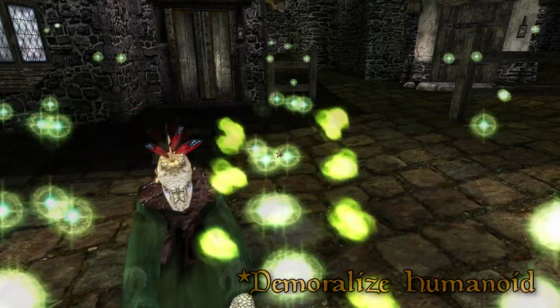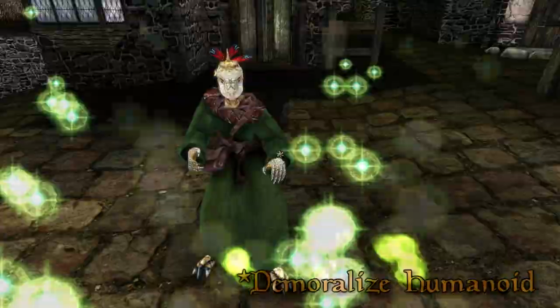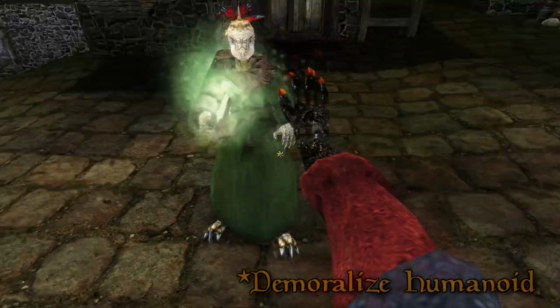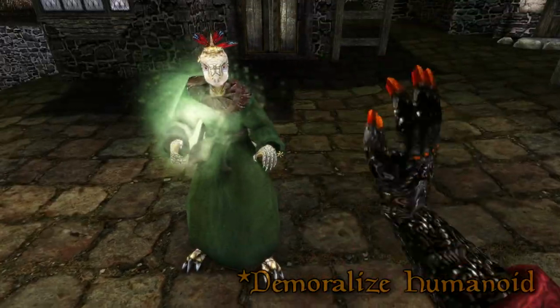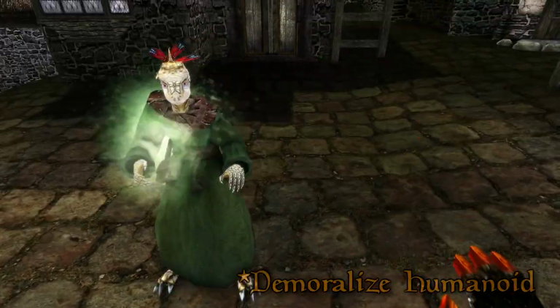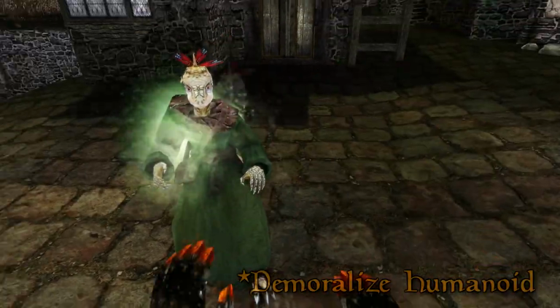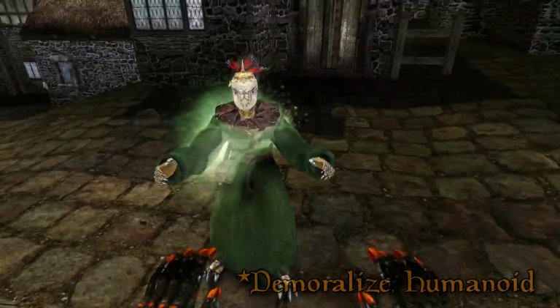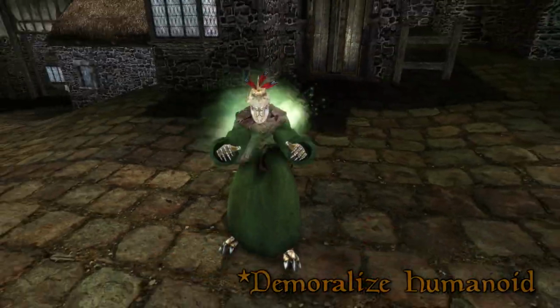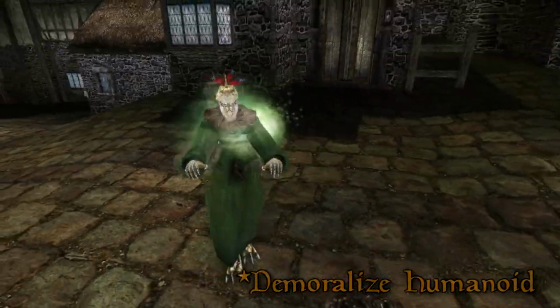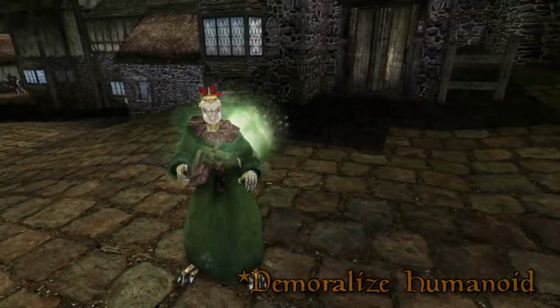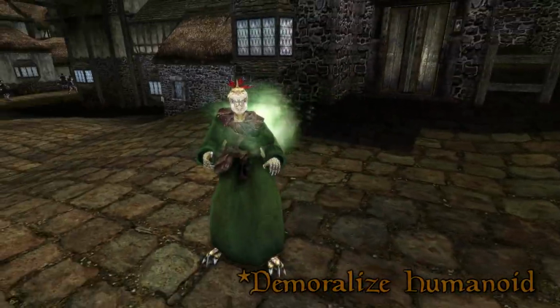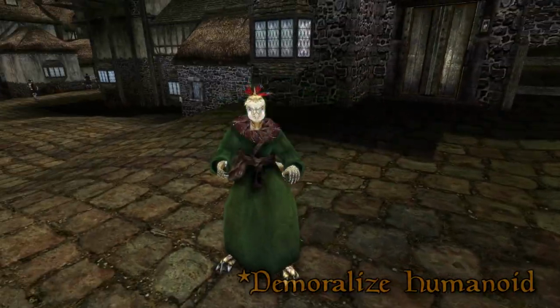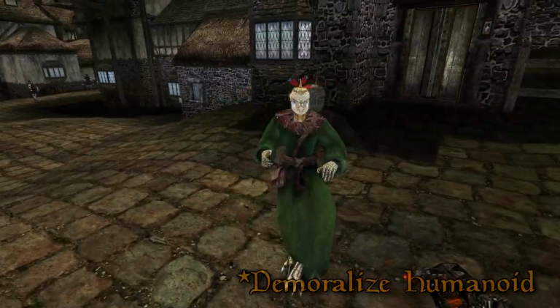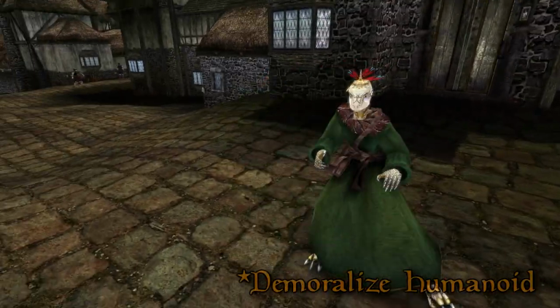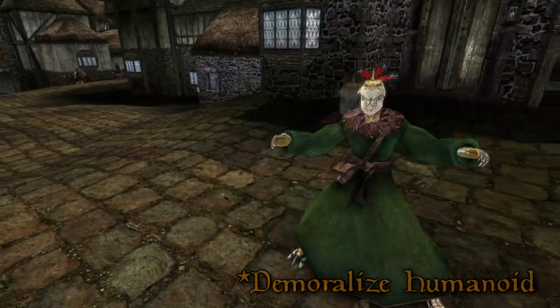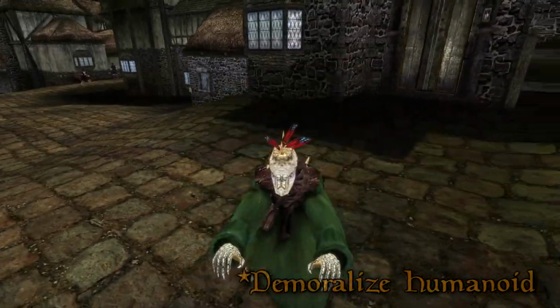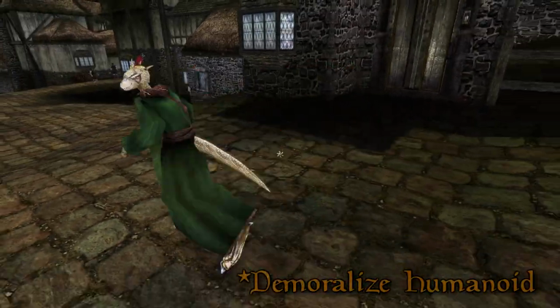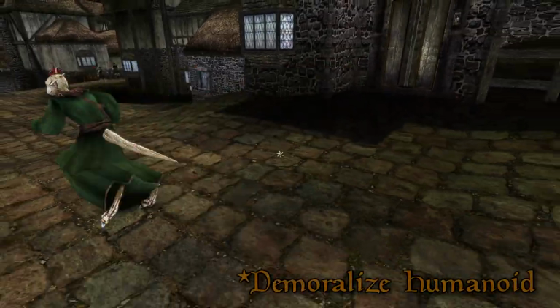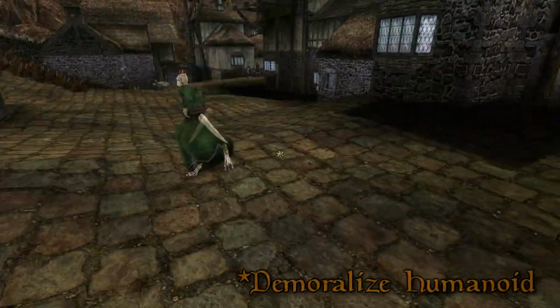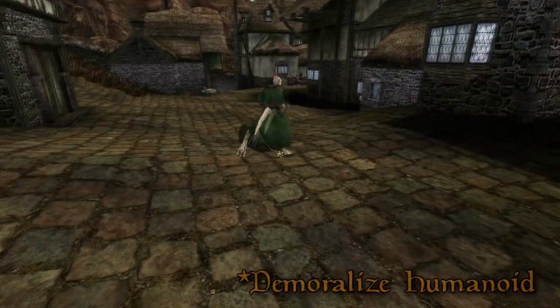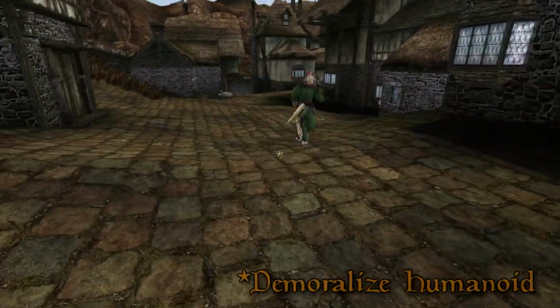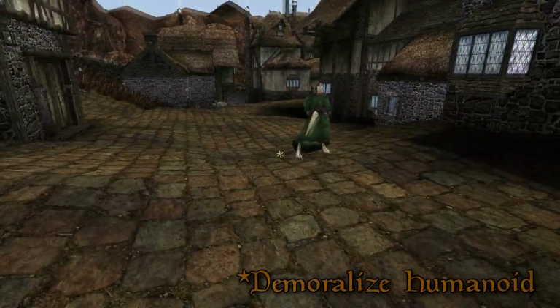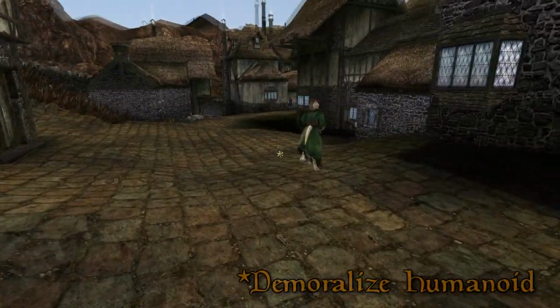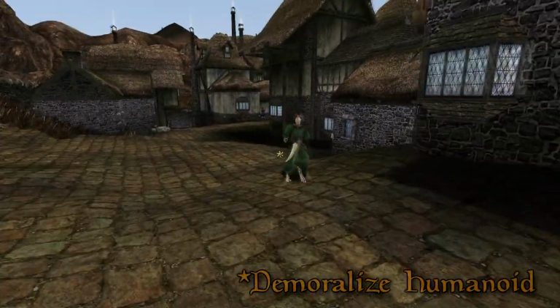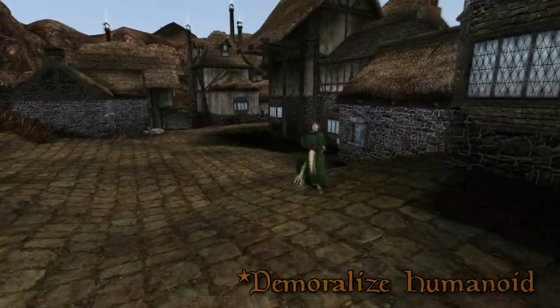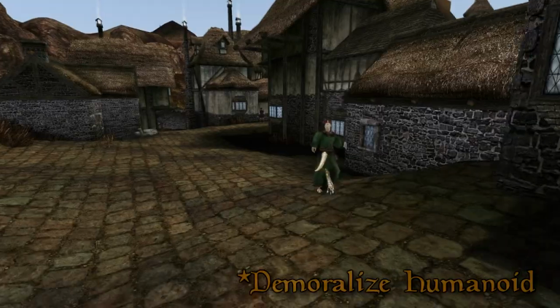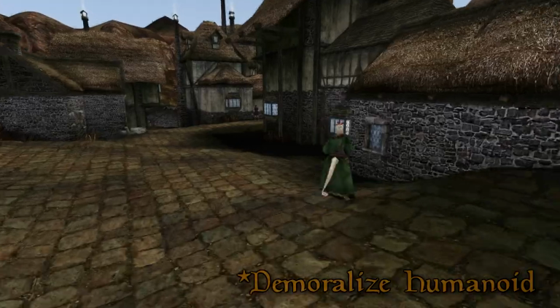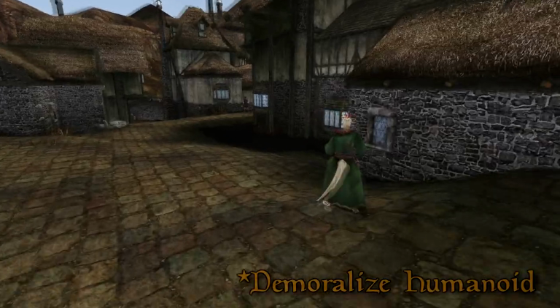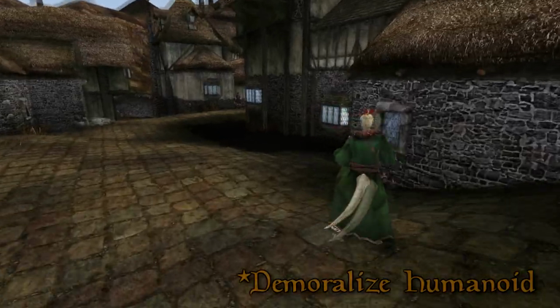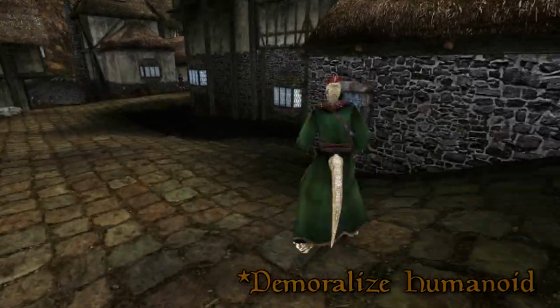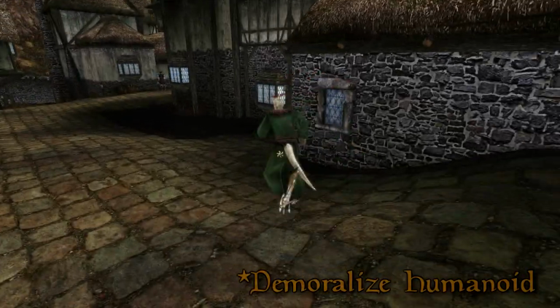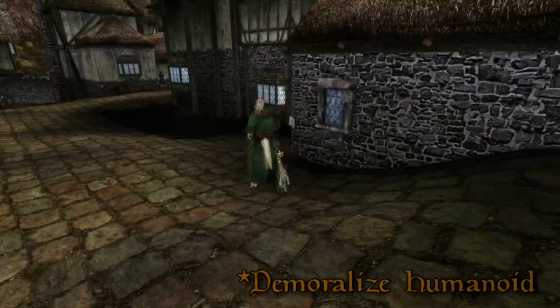Demoralise Humanoid. Reduces the will to fight and increases the chance of fleeing. If successful, they flee.